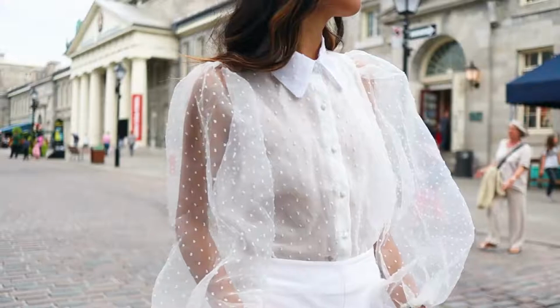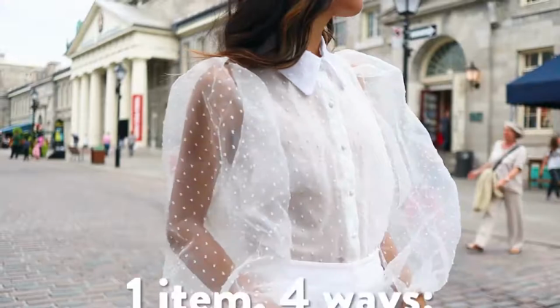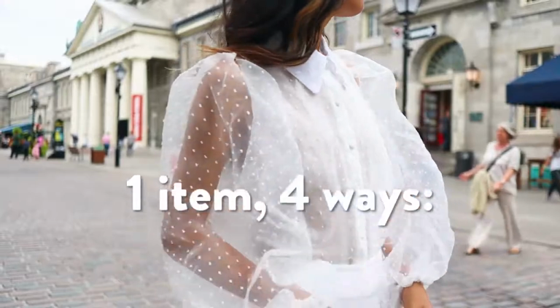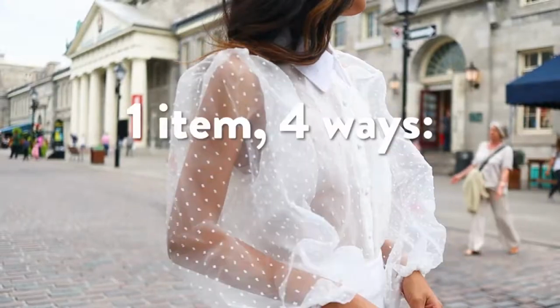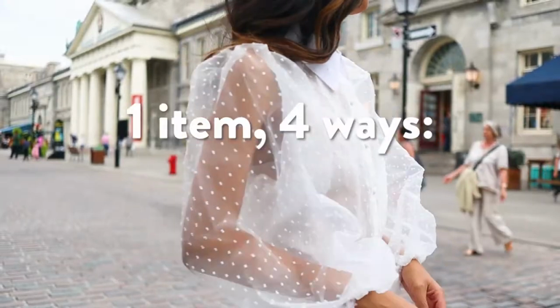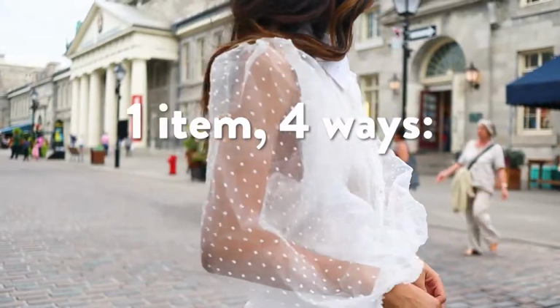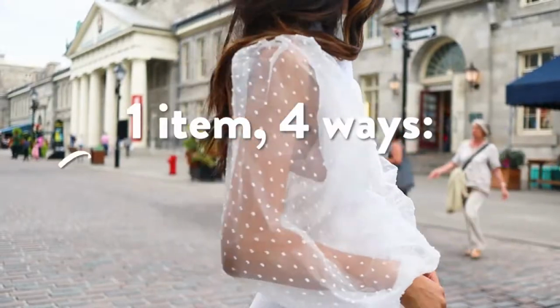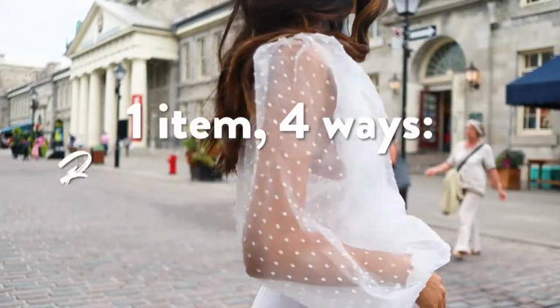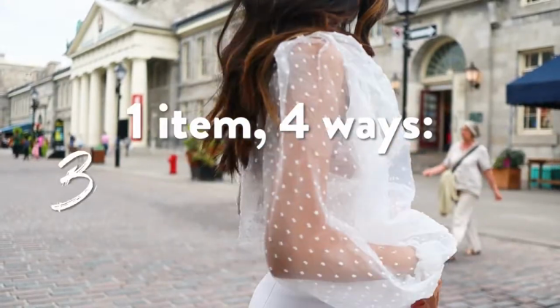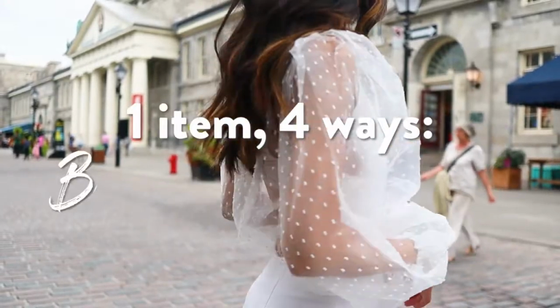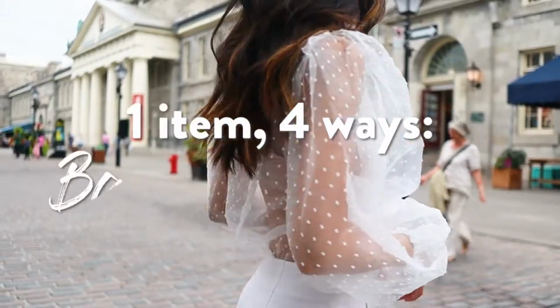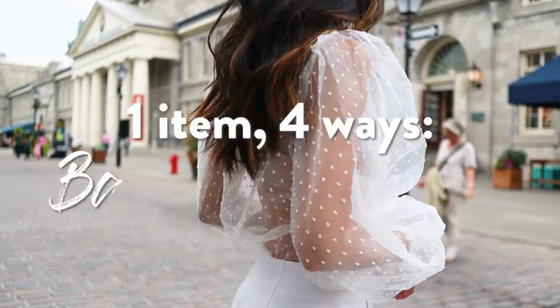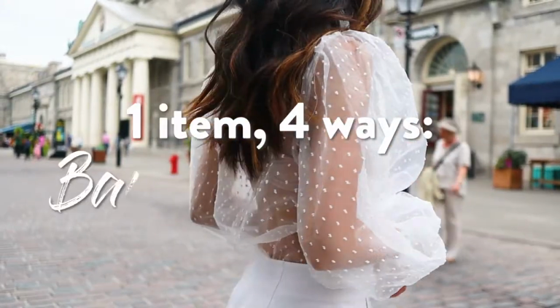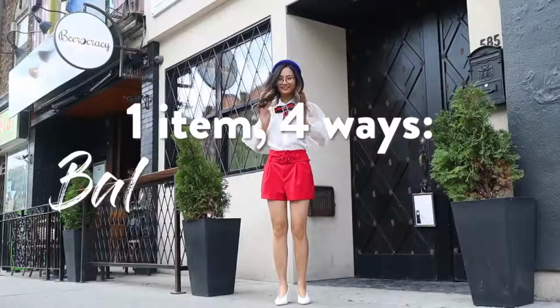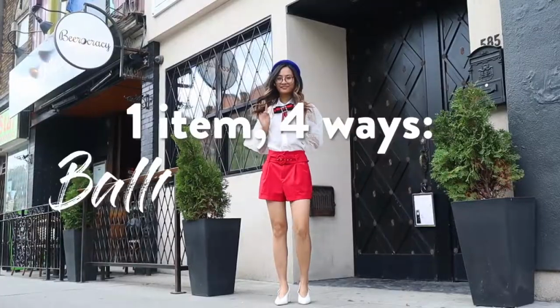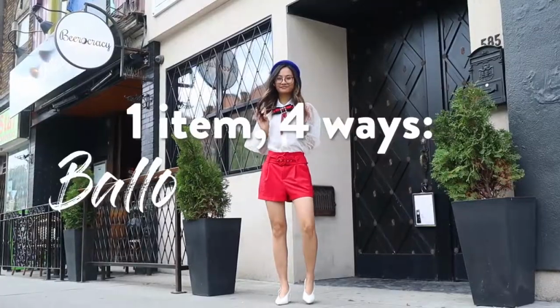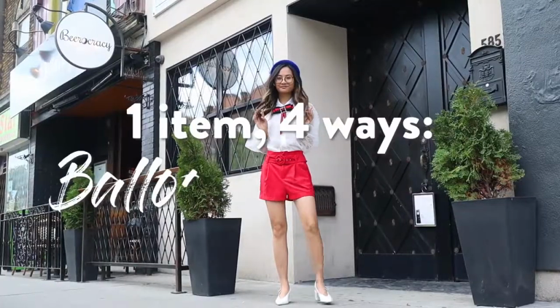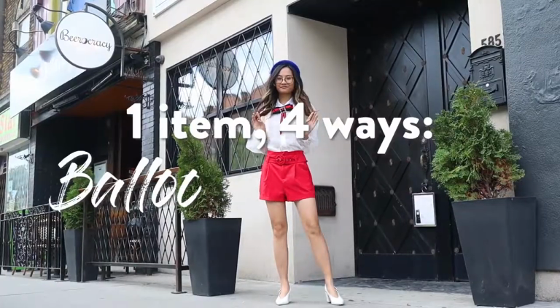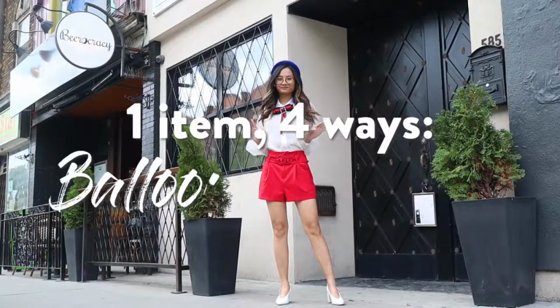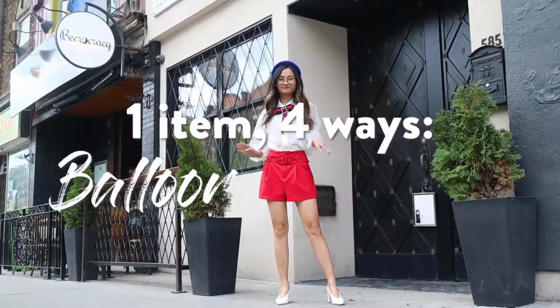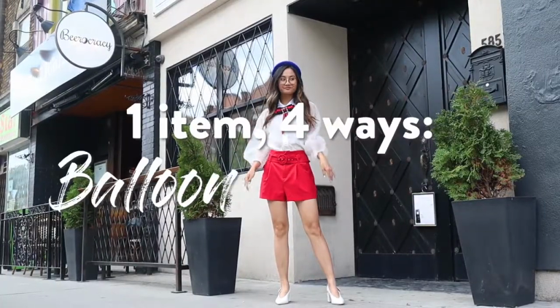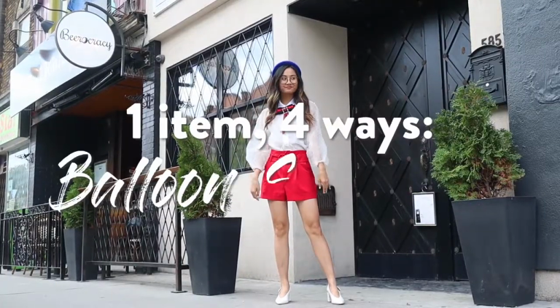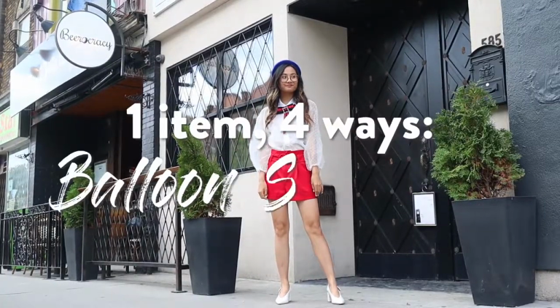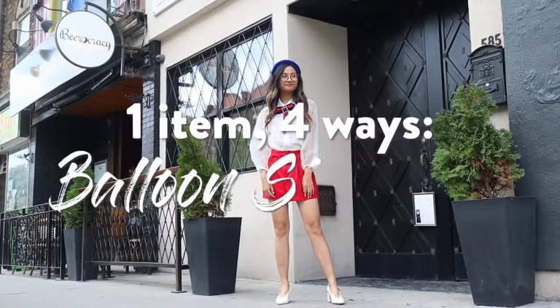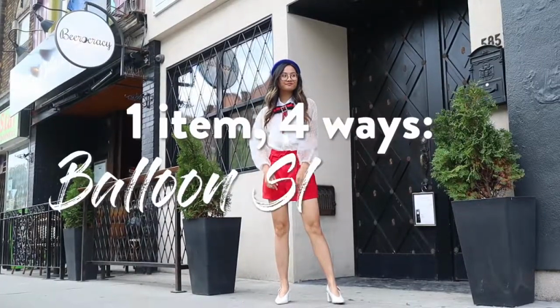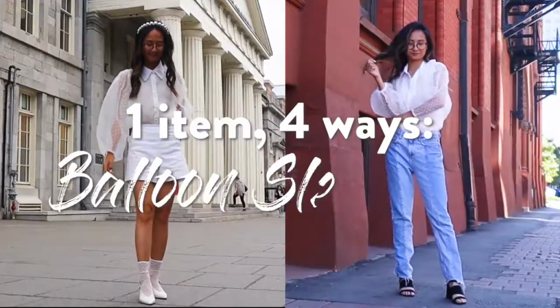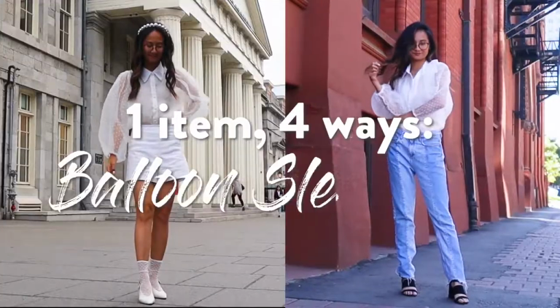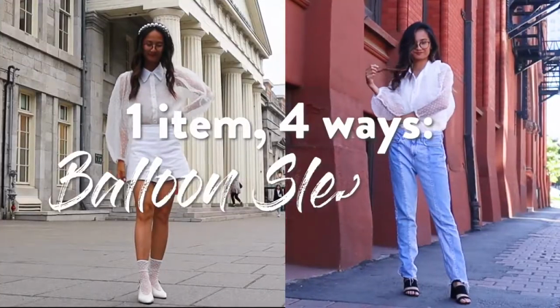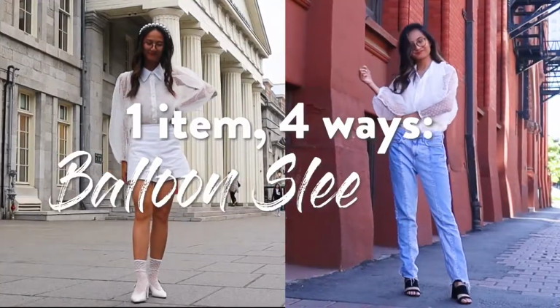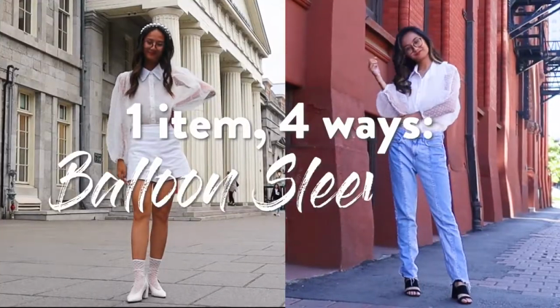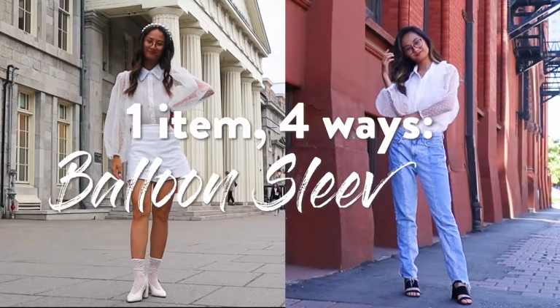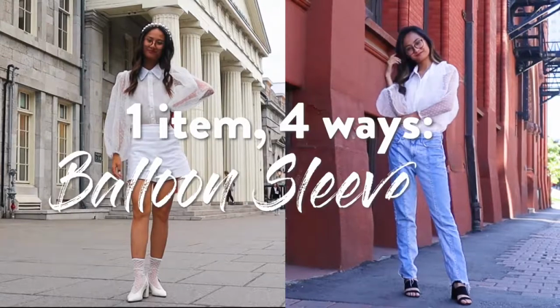Hey guys, what's up? It's Adrienne and today we are styling a balloon sleeve top four different ways.